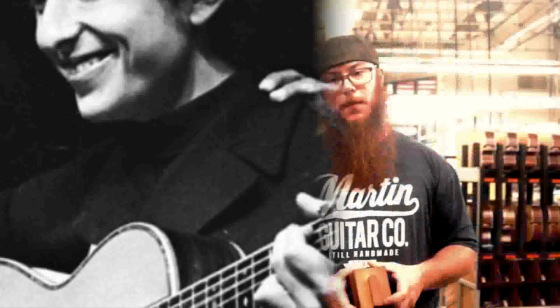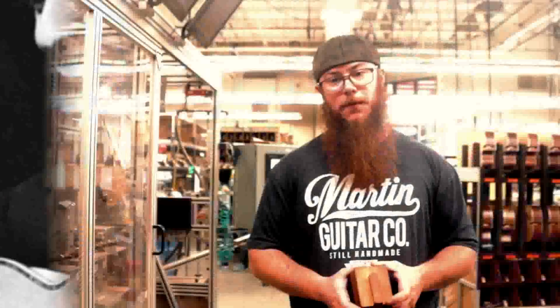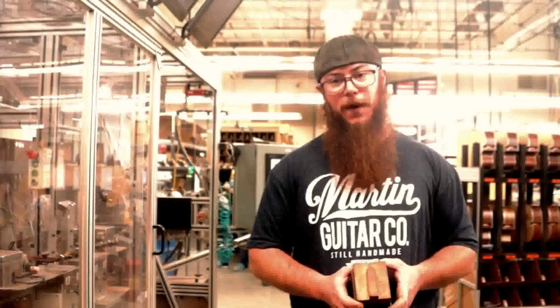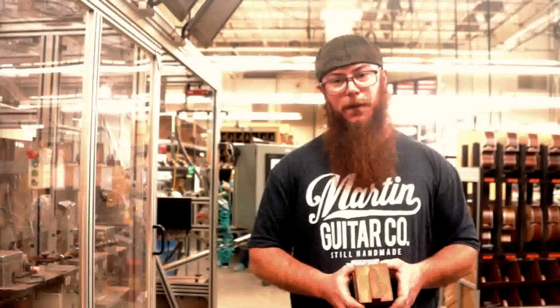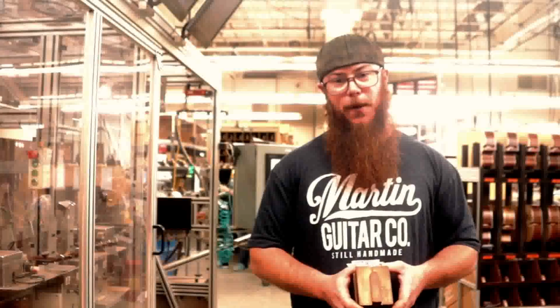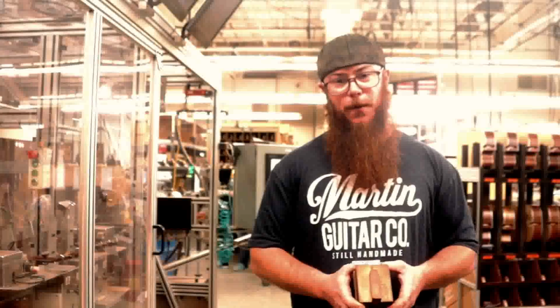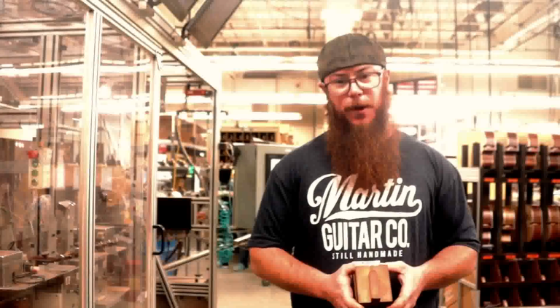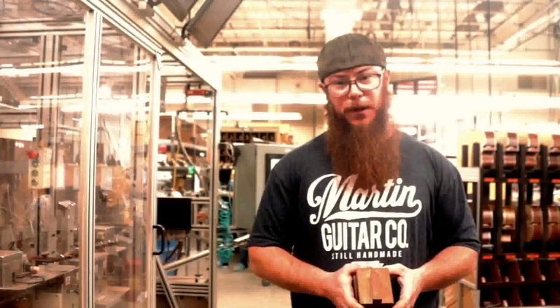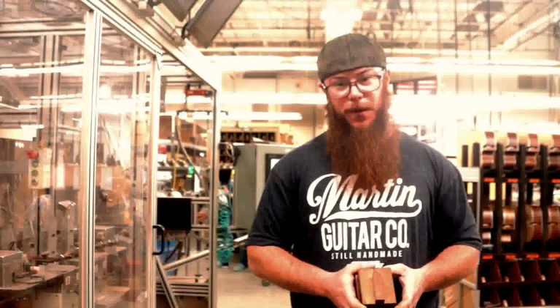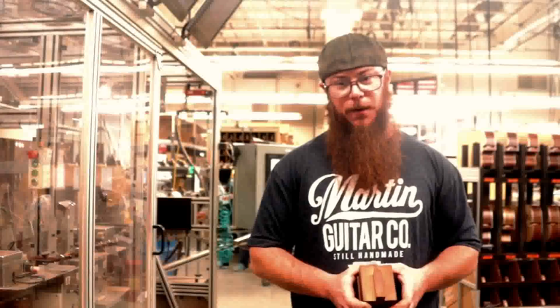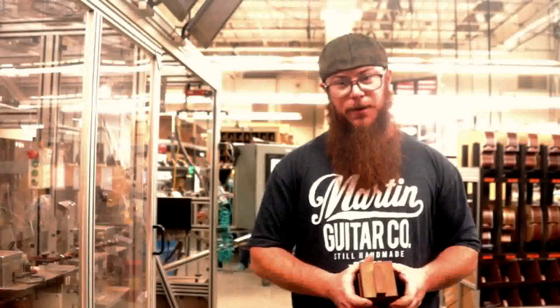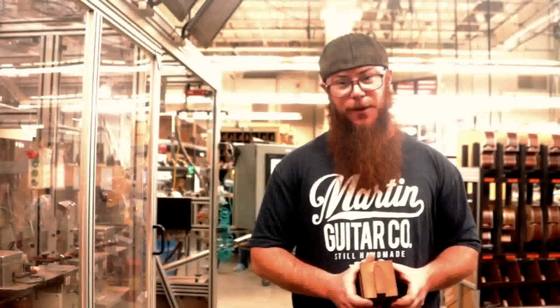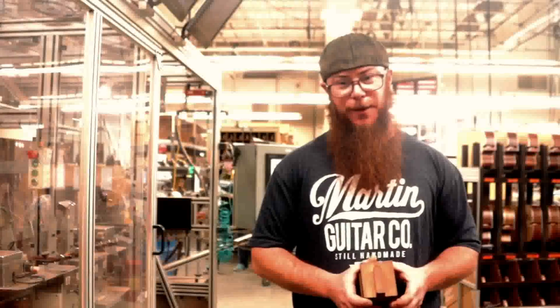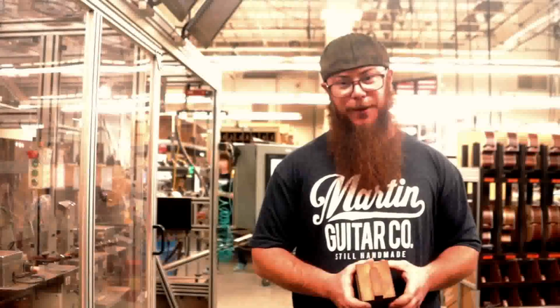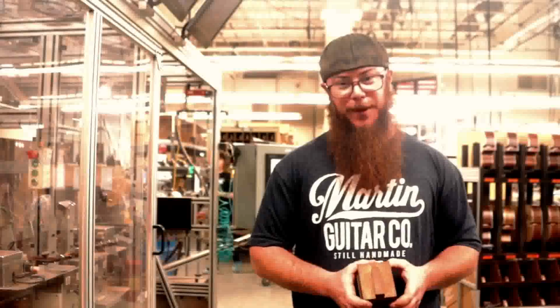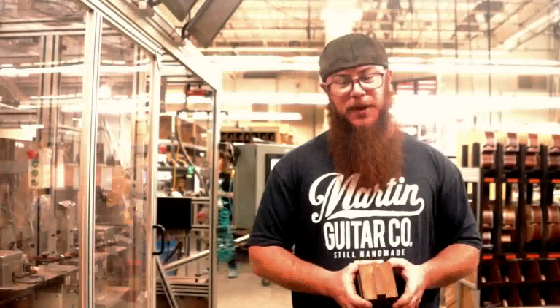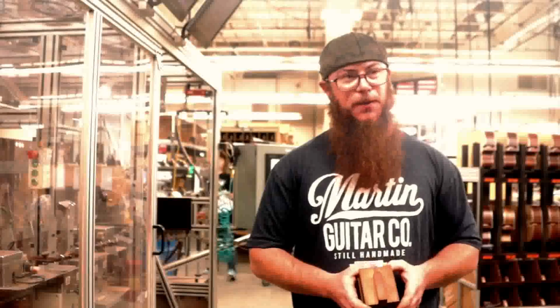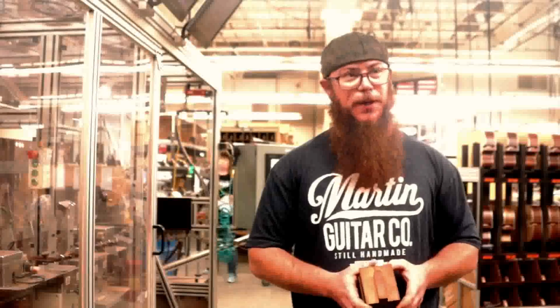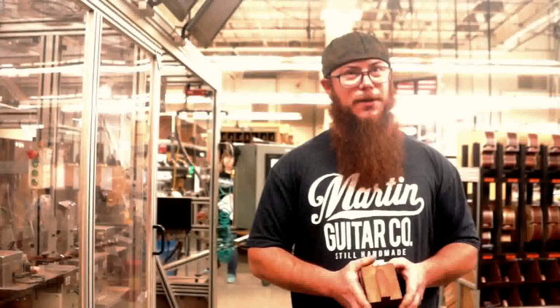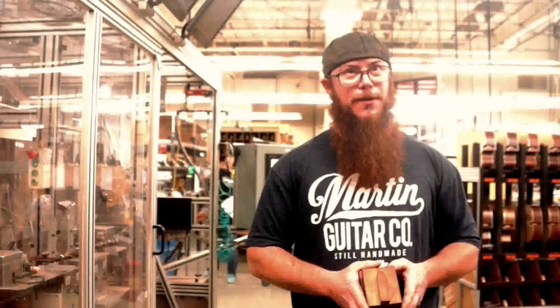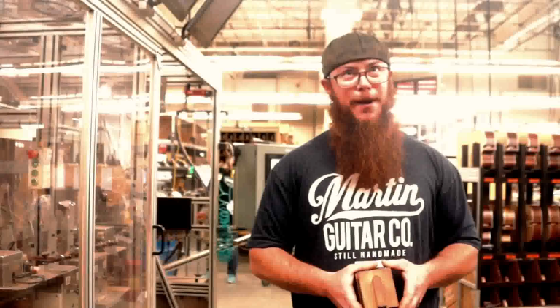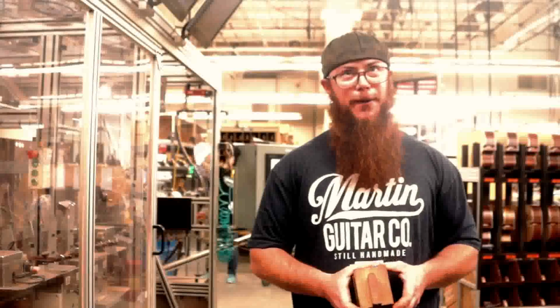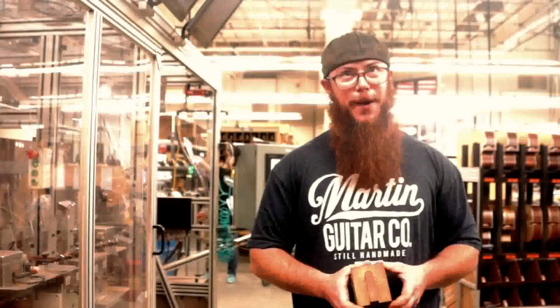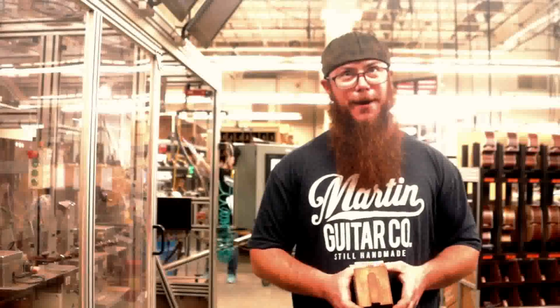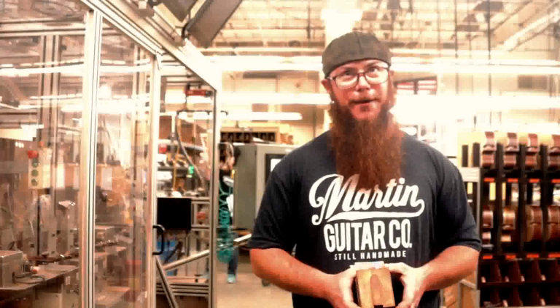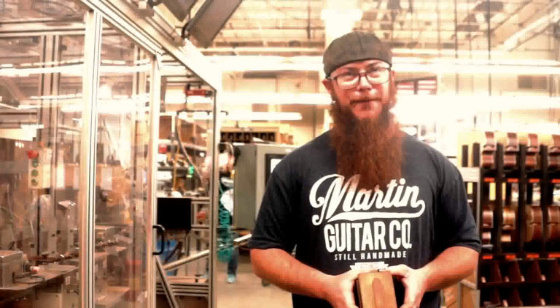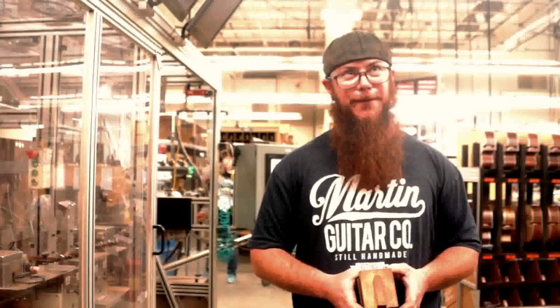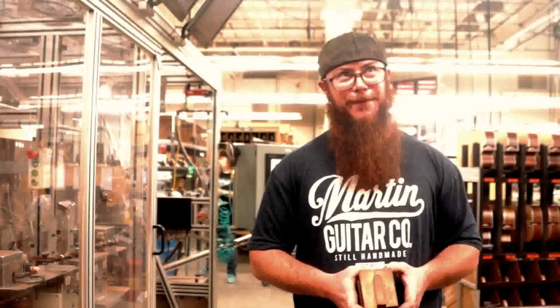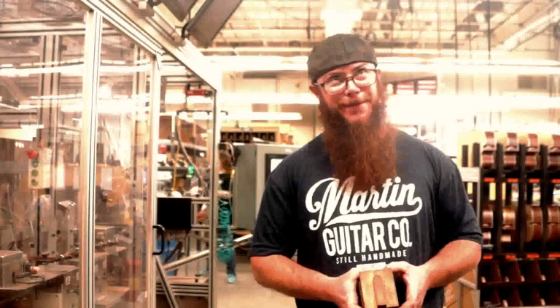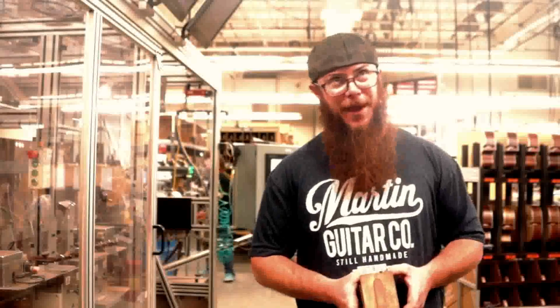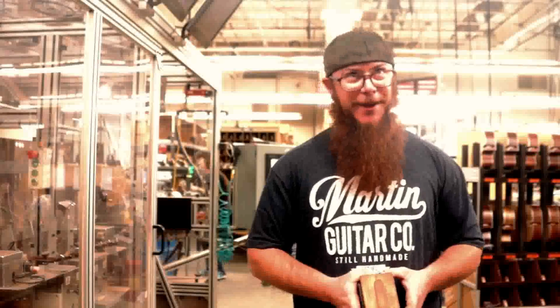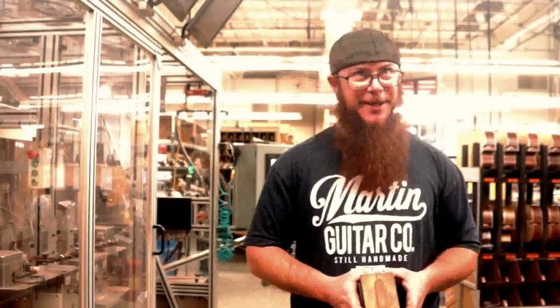My favorite part of working at Martin Guitar is being surrounded by the spirit of music.